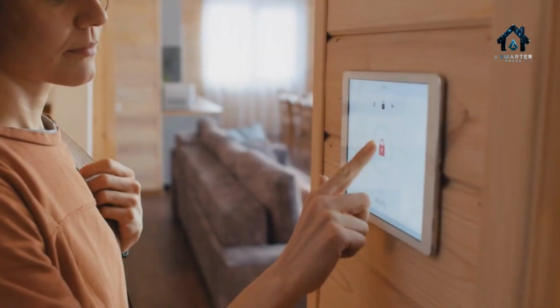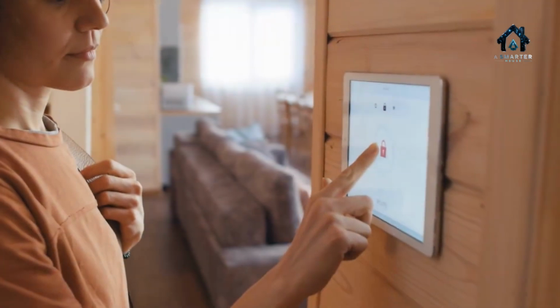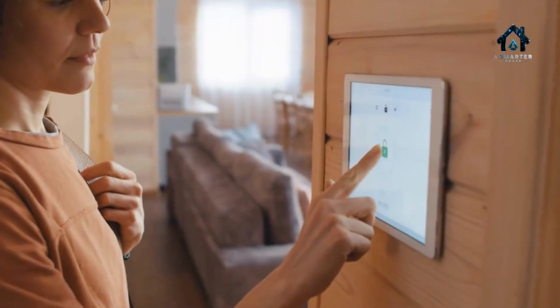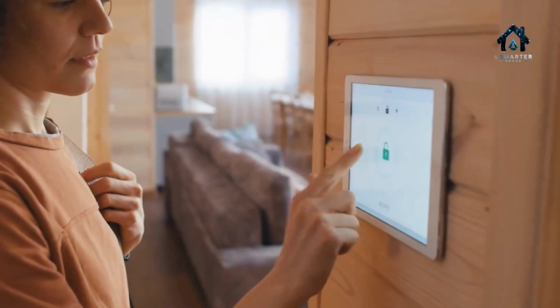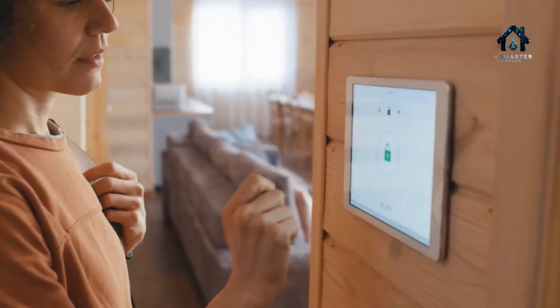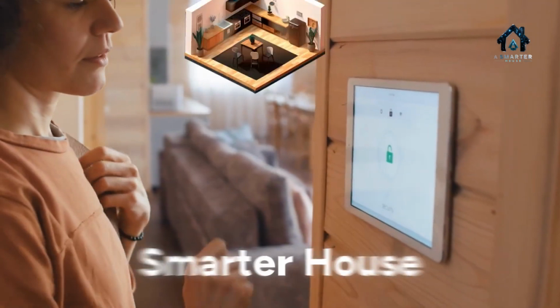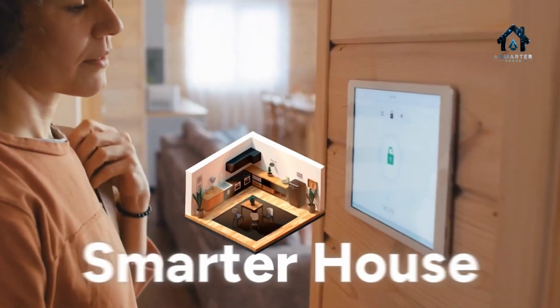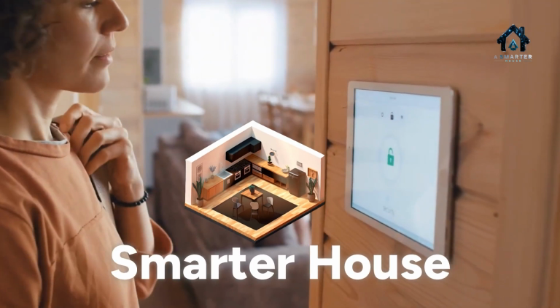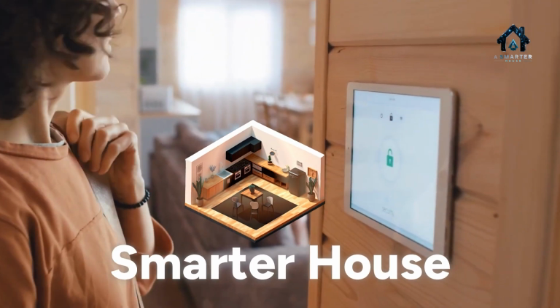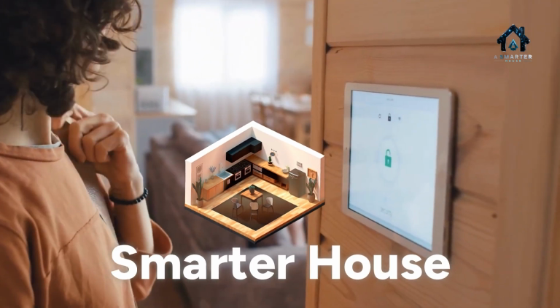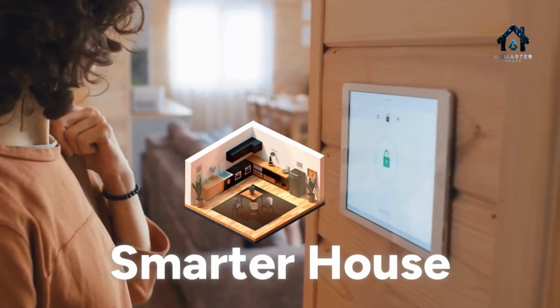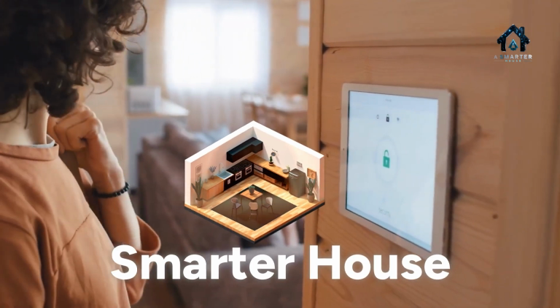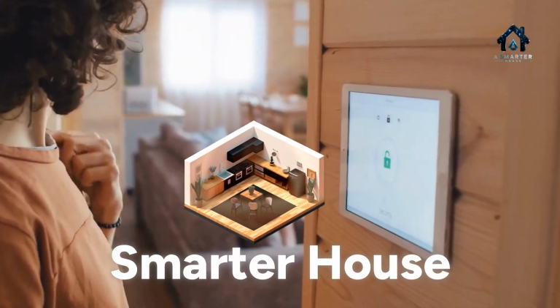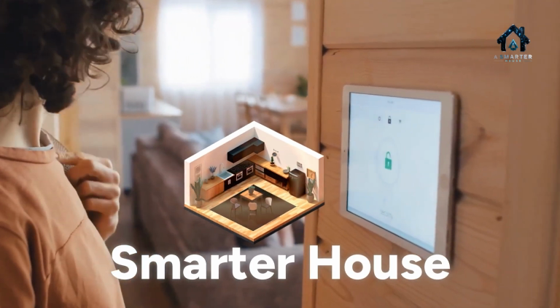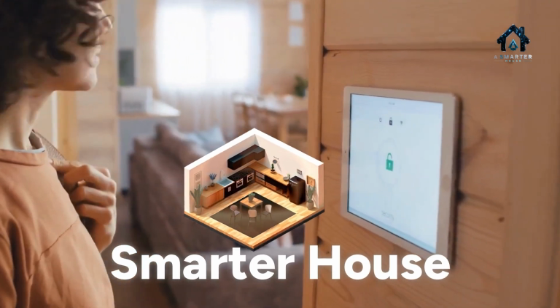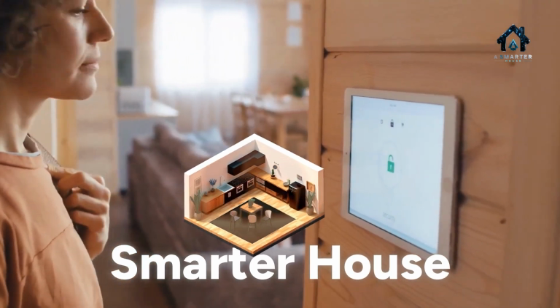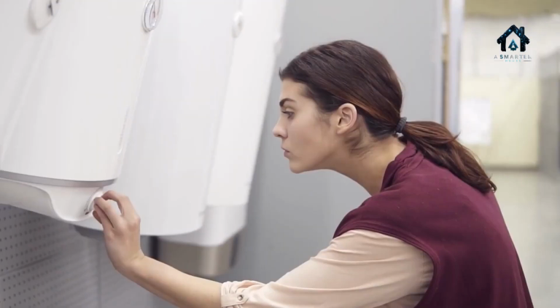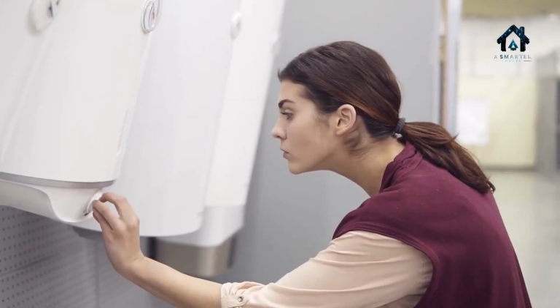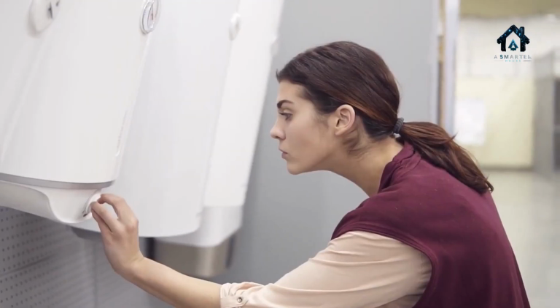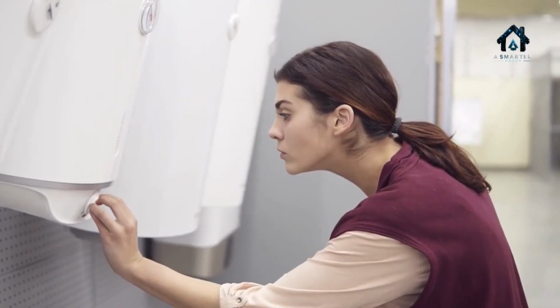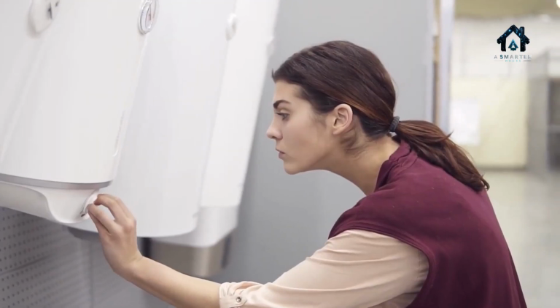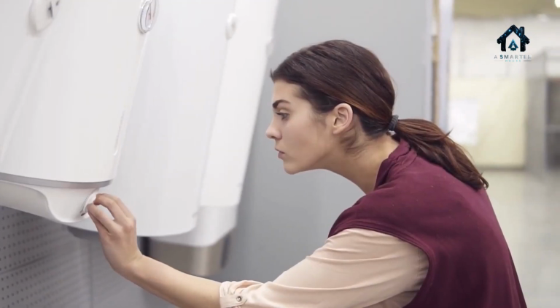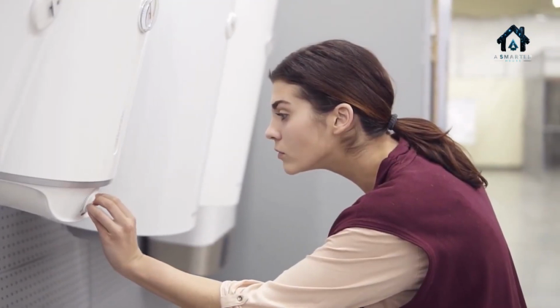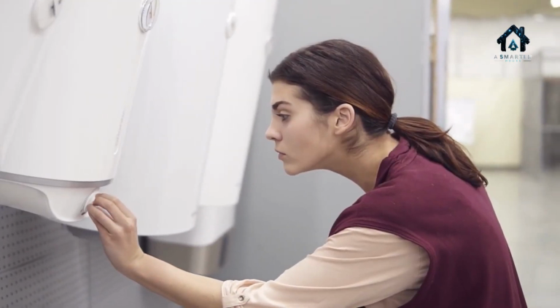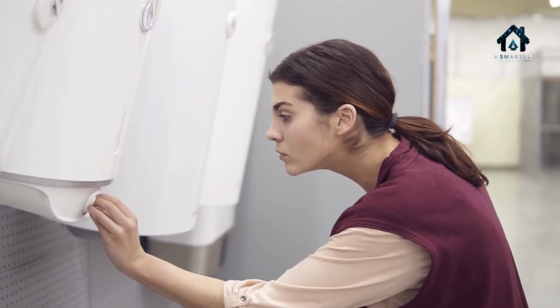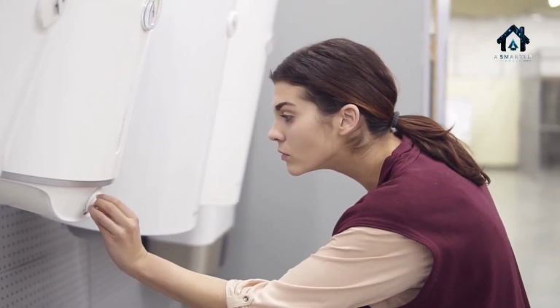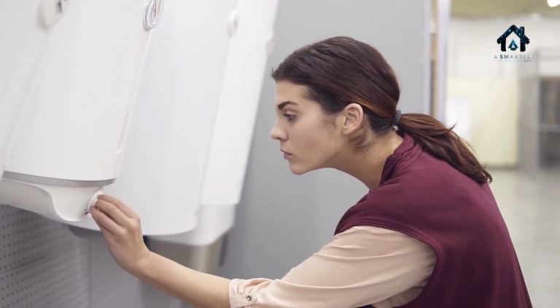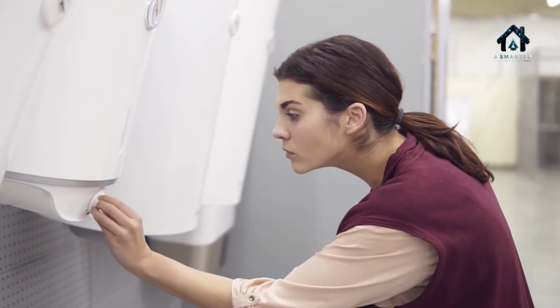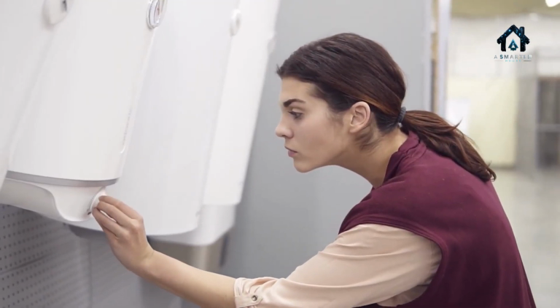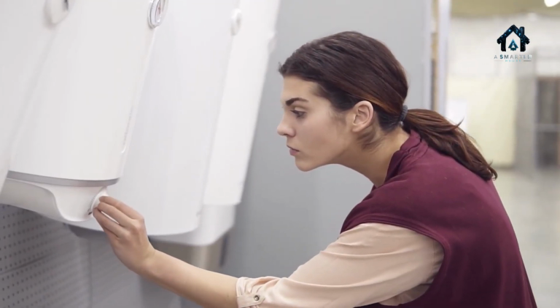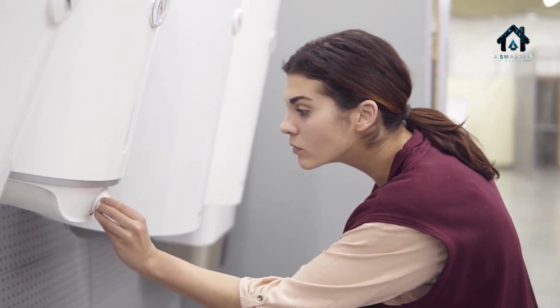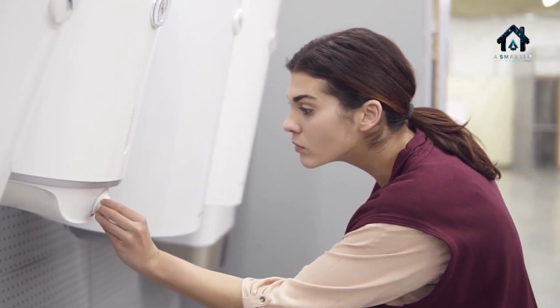Hi there, welcome to A Smarter House — smart homes made simple. Today, IKEA's latest smart home tech. Let's get smarter.